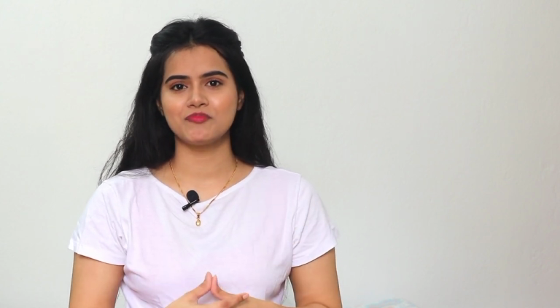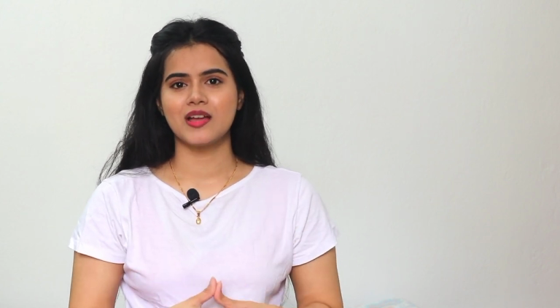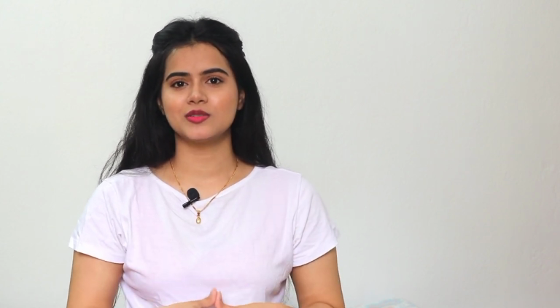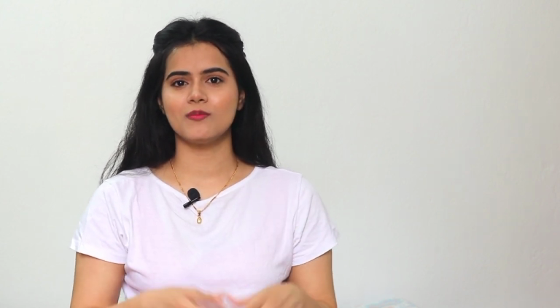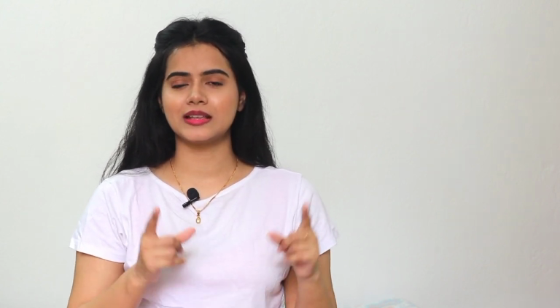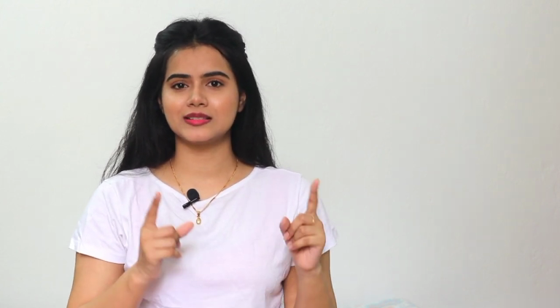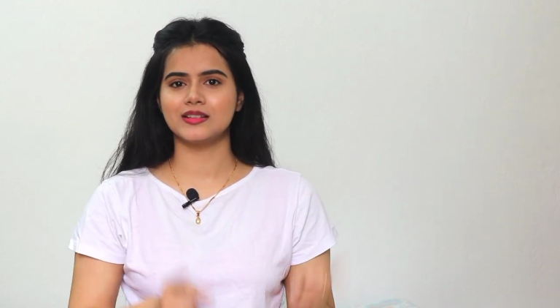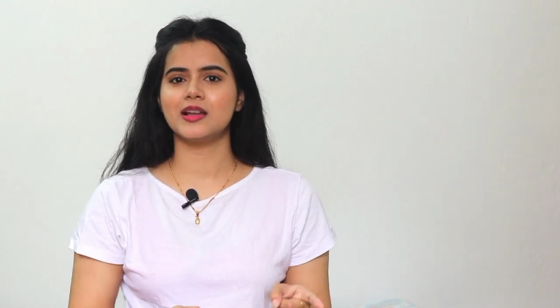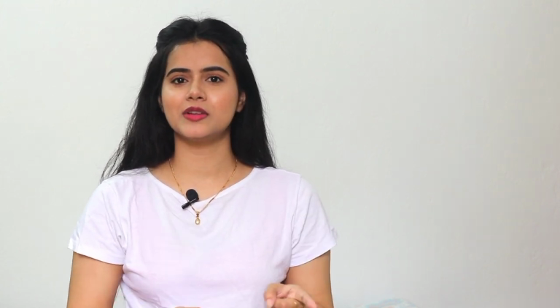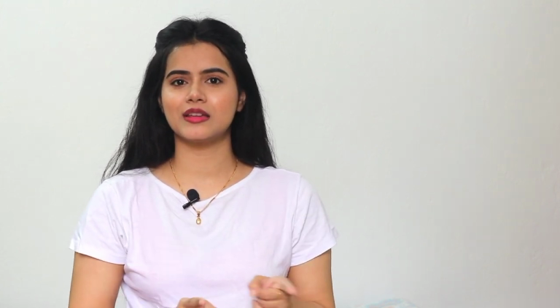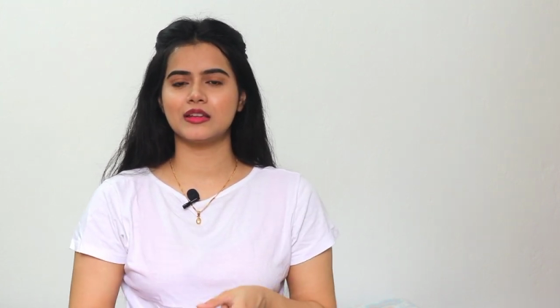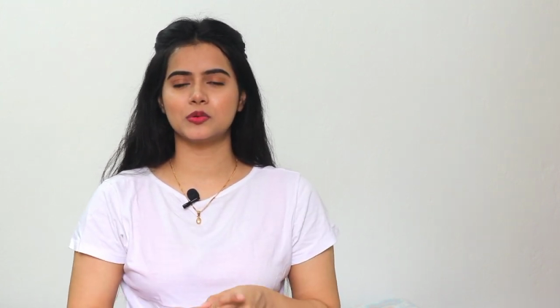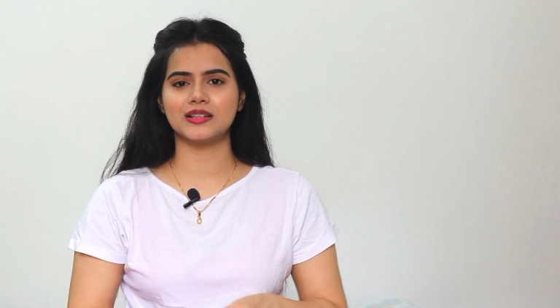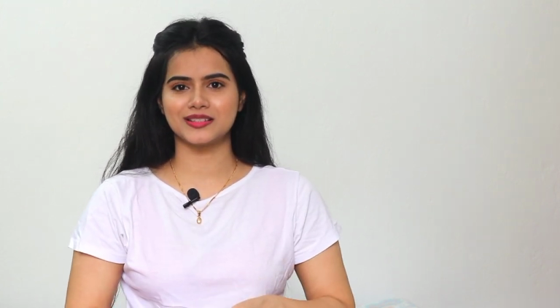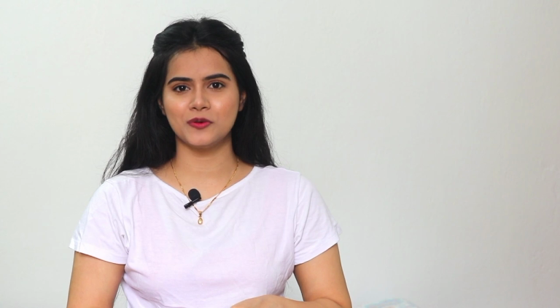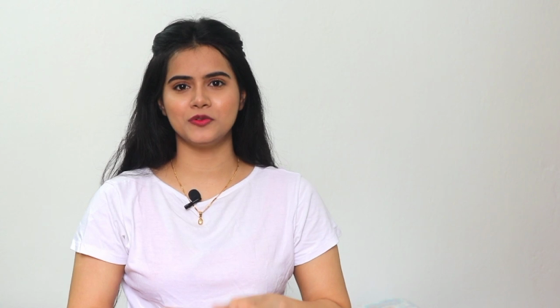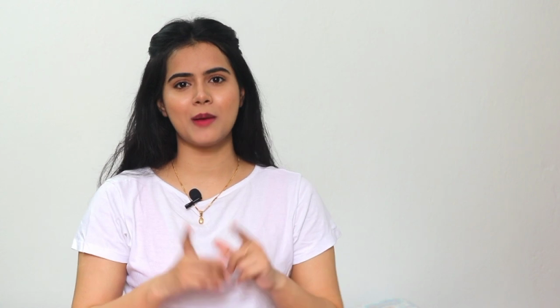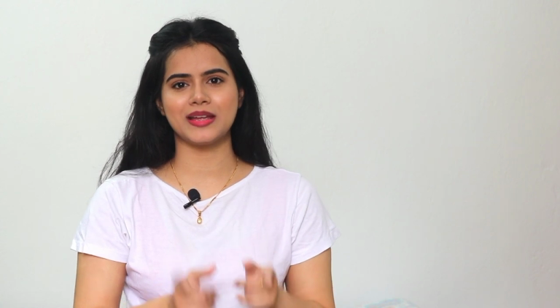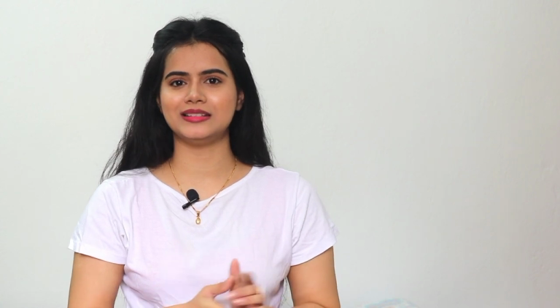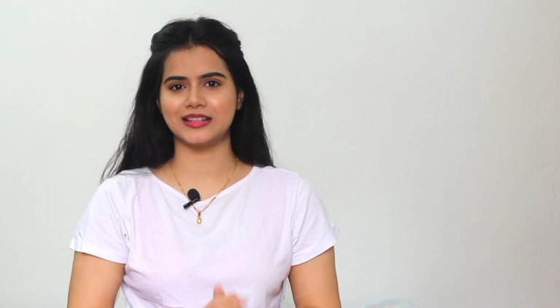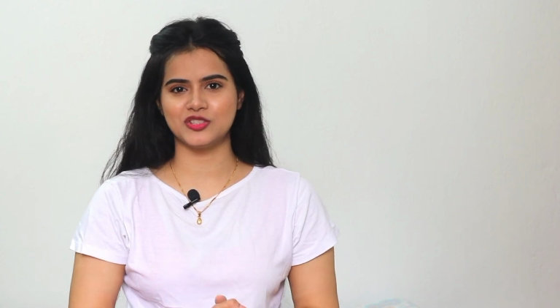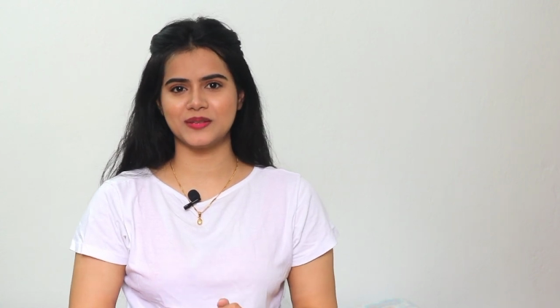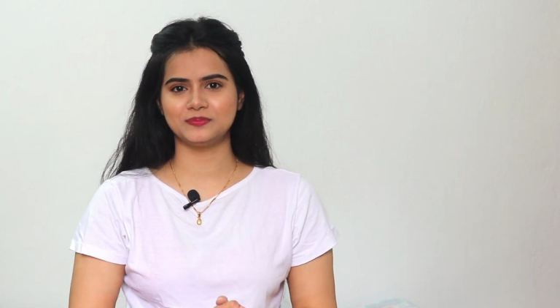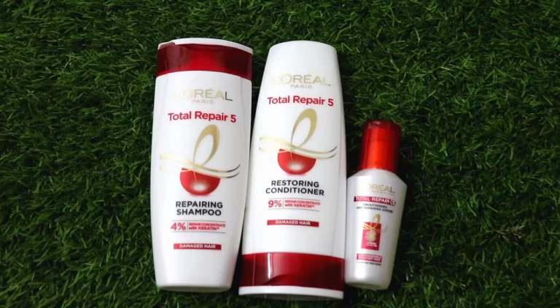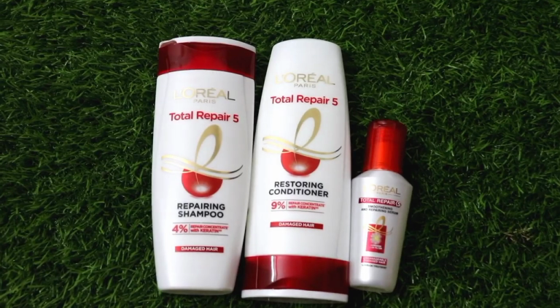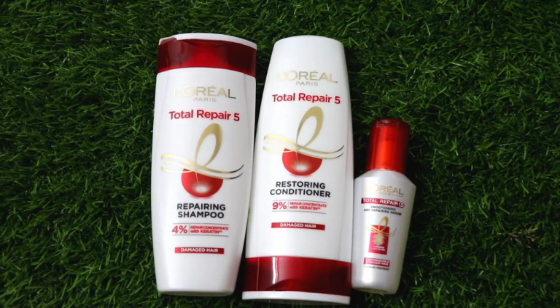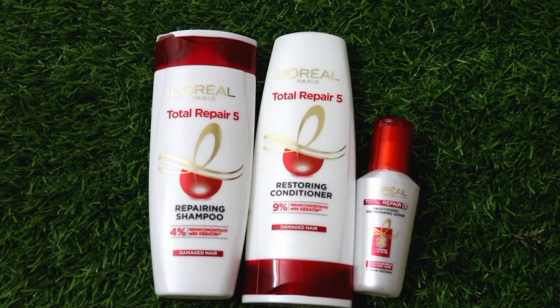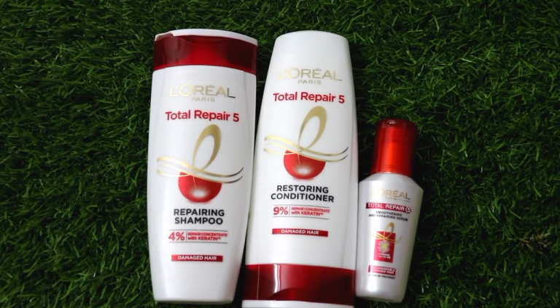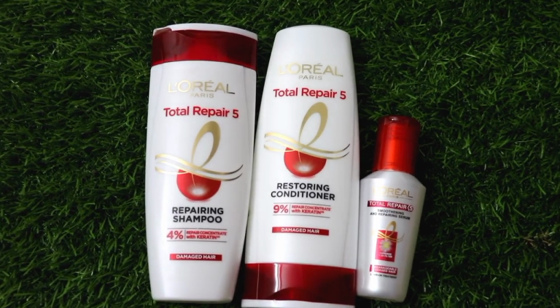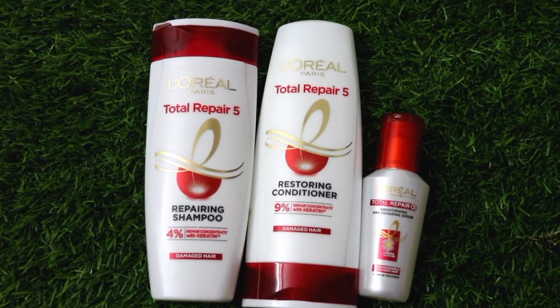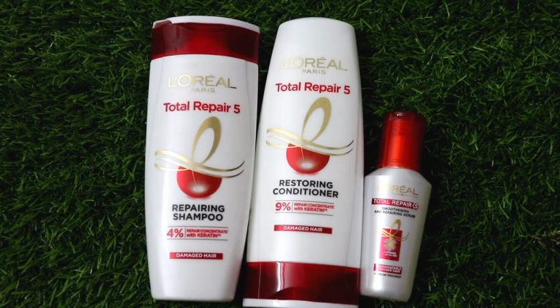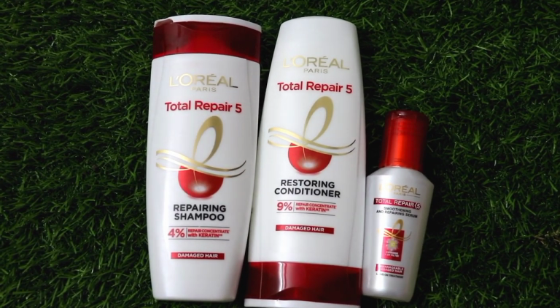I am going to show you what kind of hair routine I follow. You will see it first in this entire range.